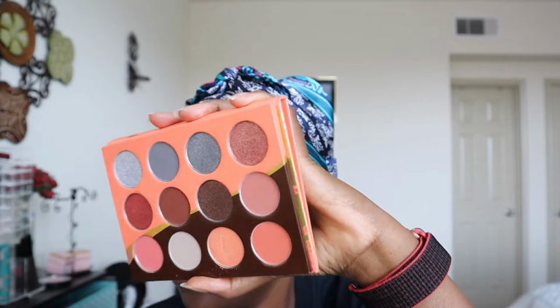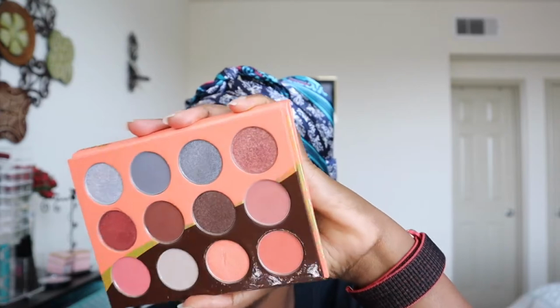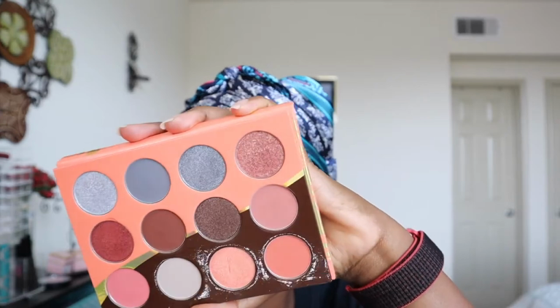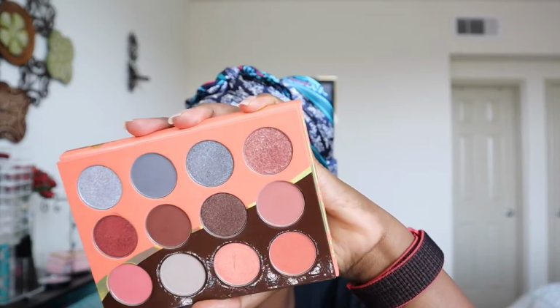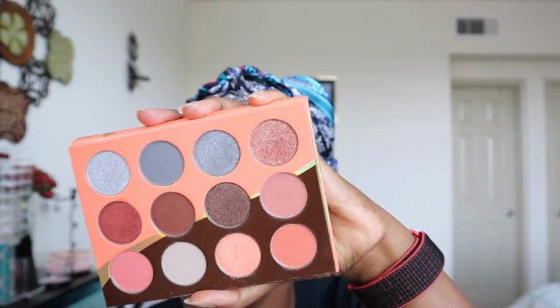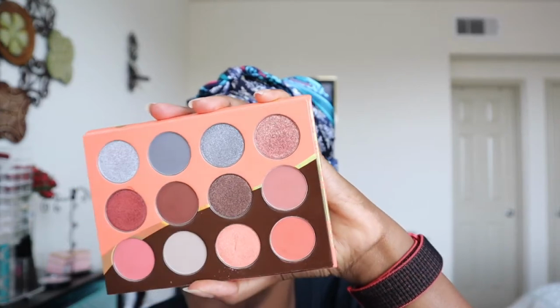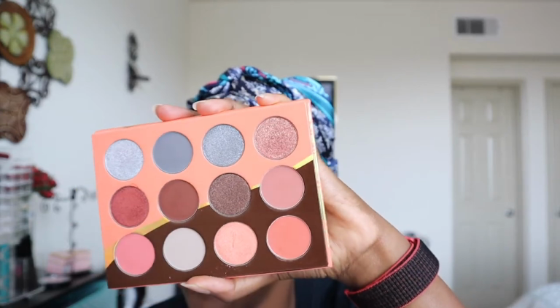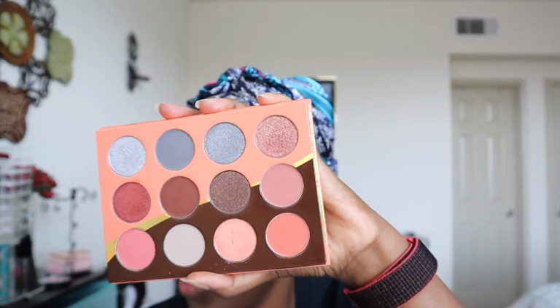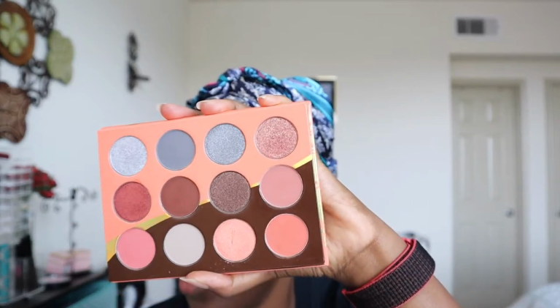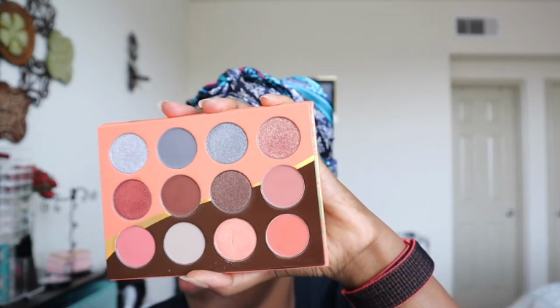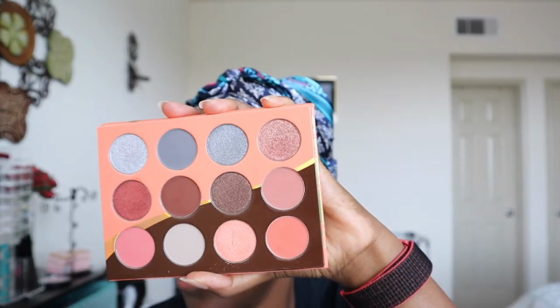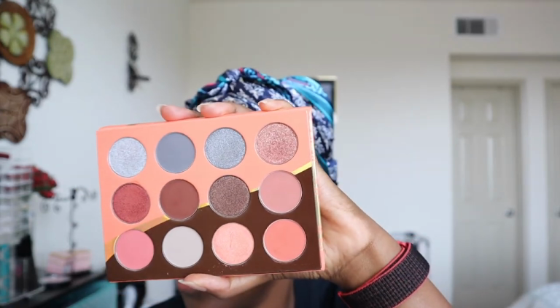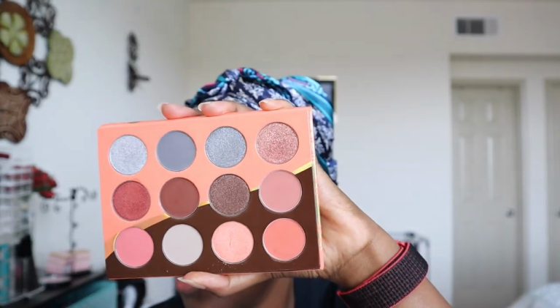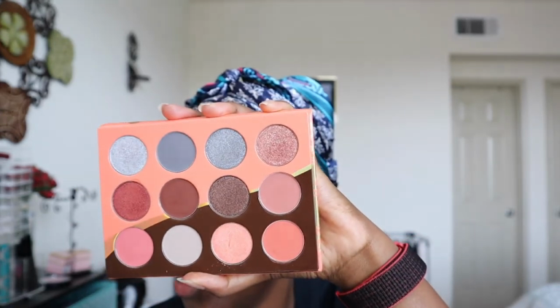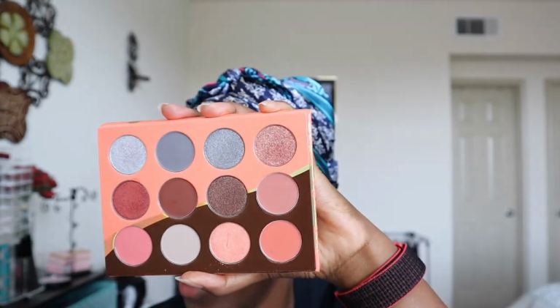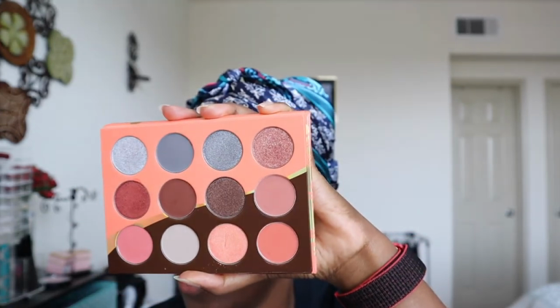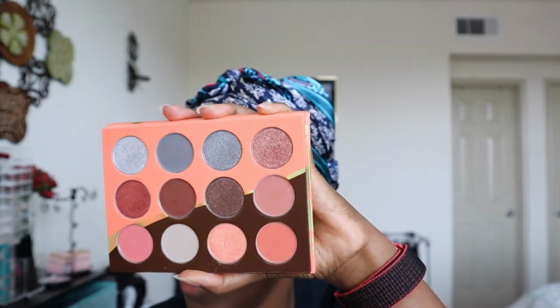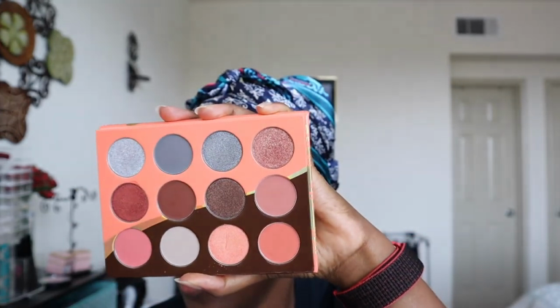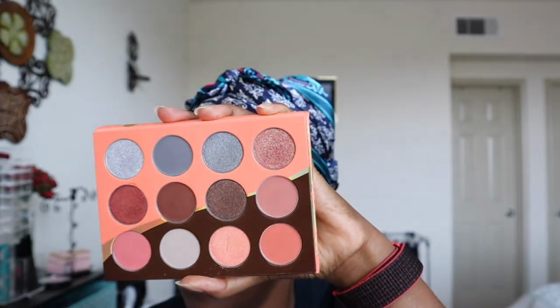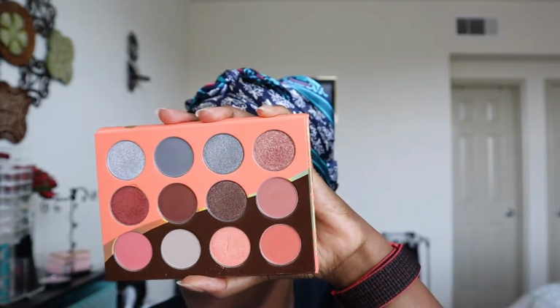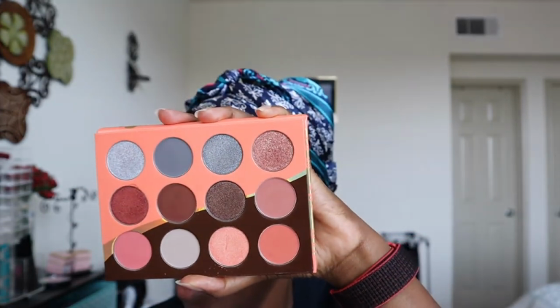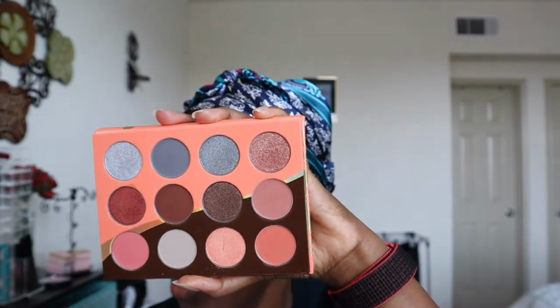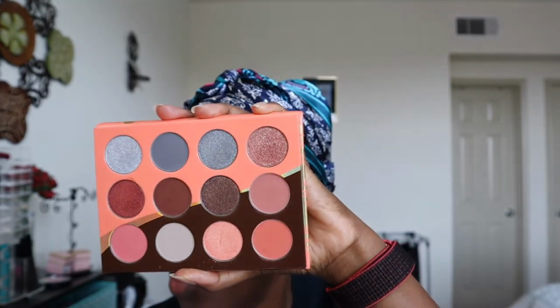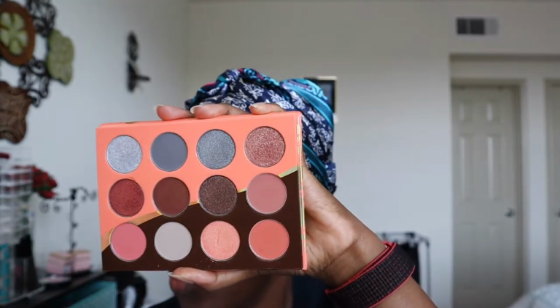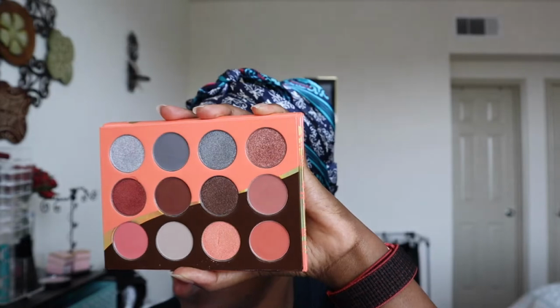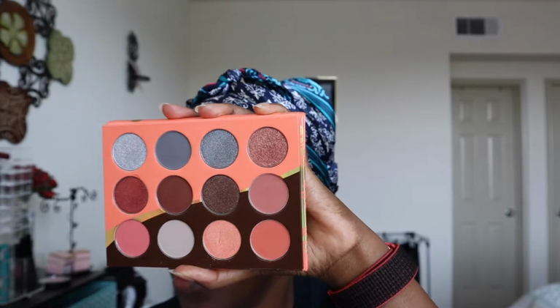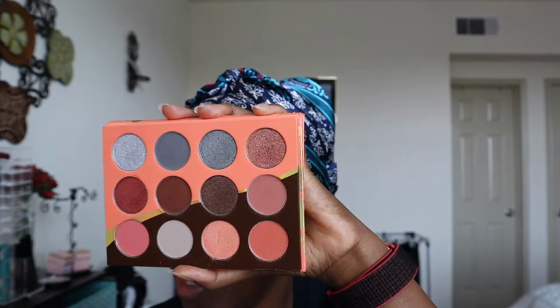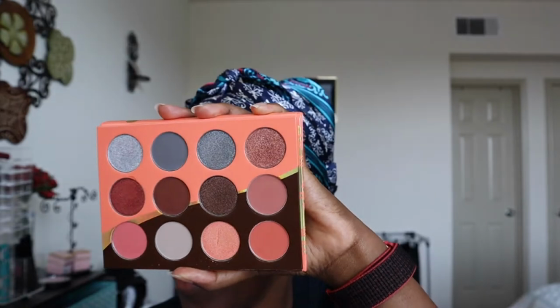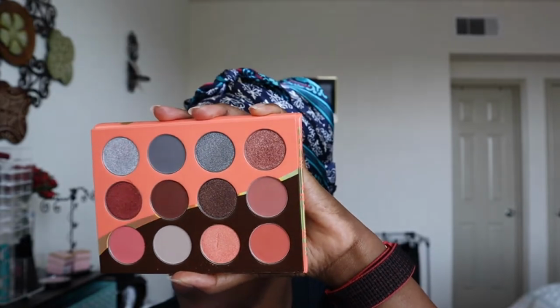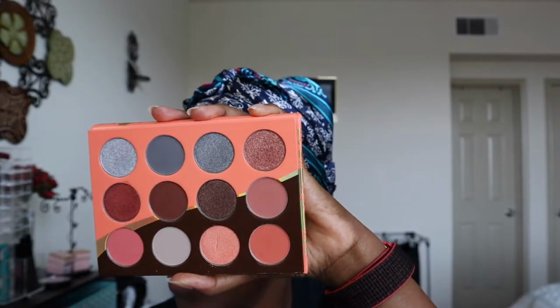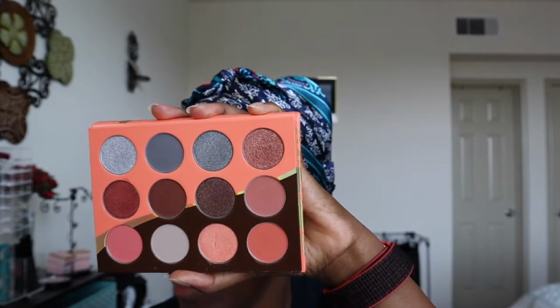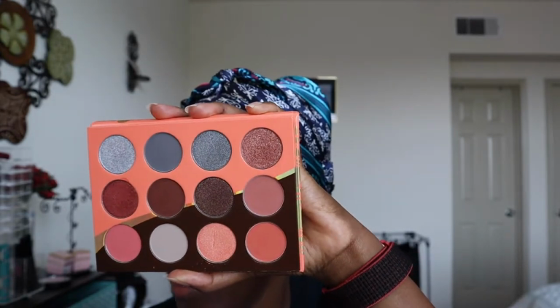It's beautiful coral shades. It has some cool tones up there — those grays.